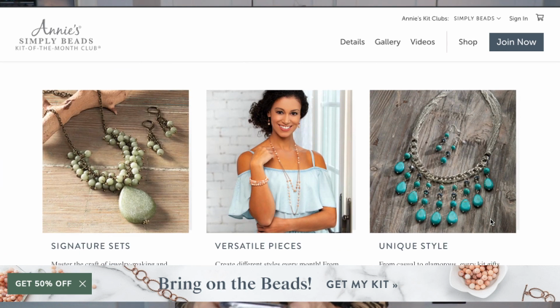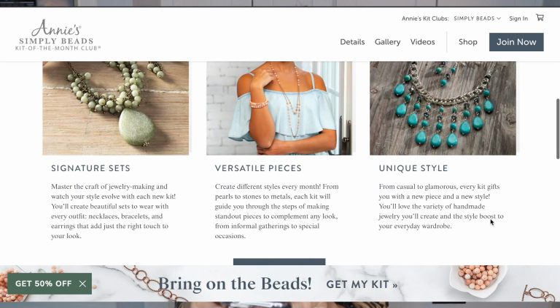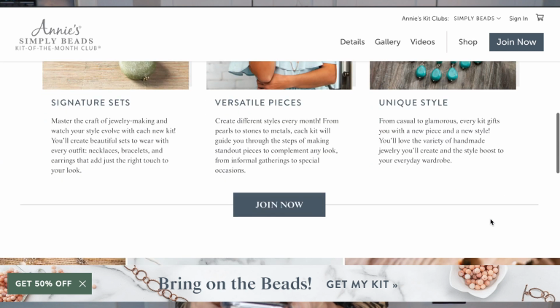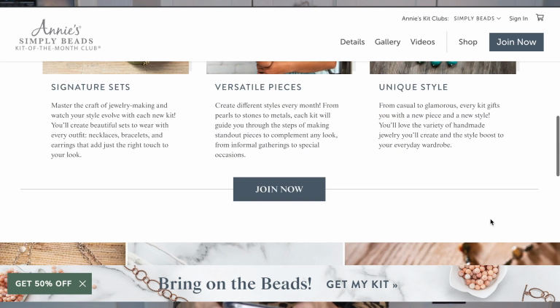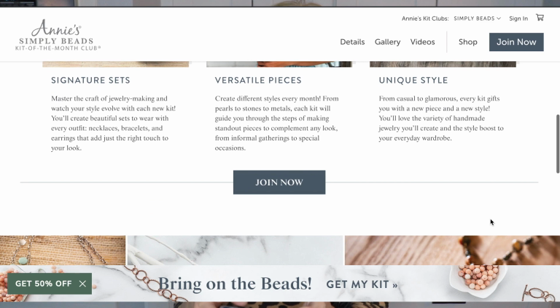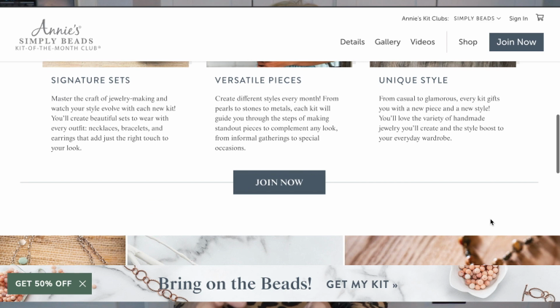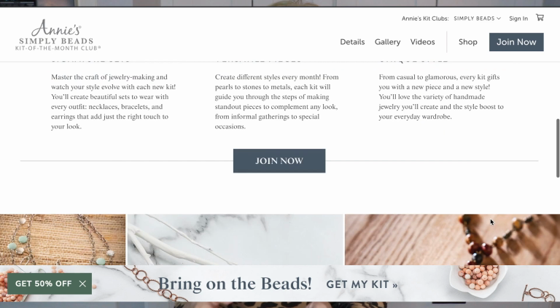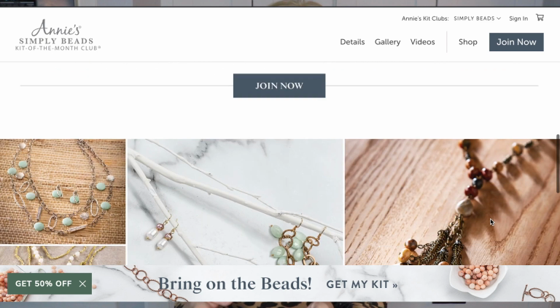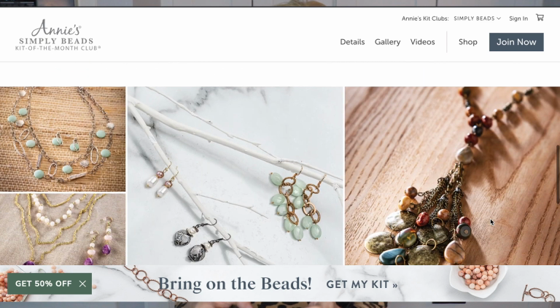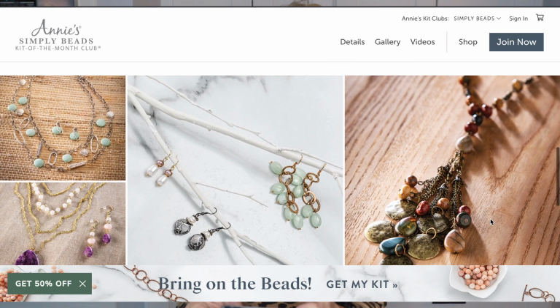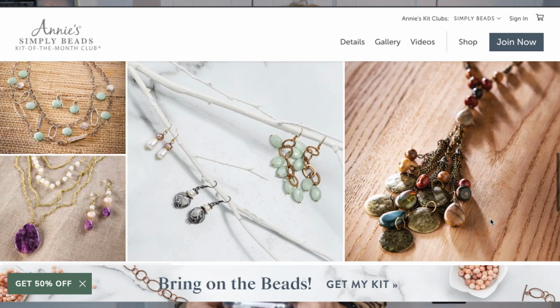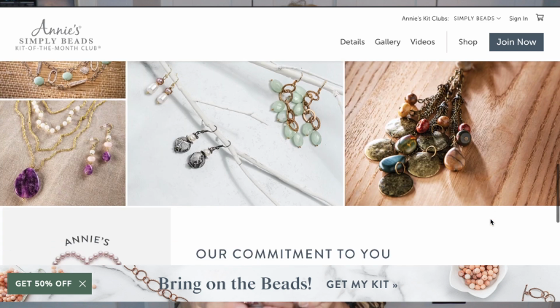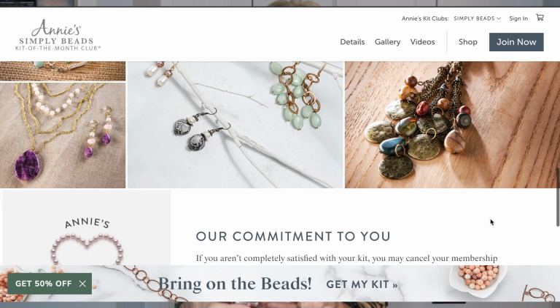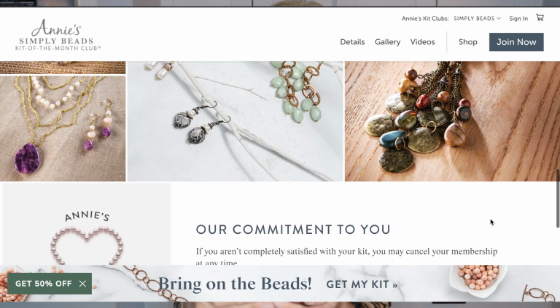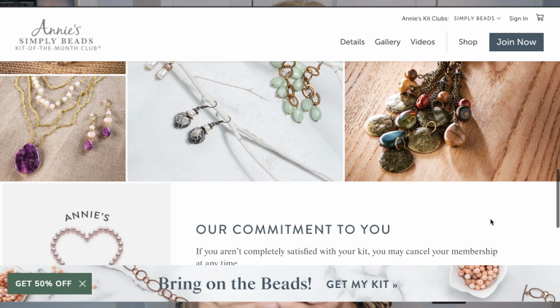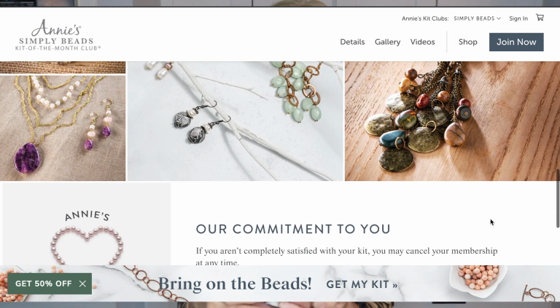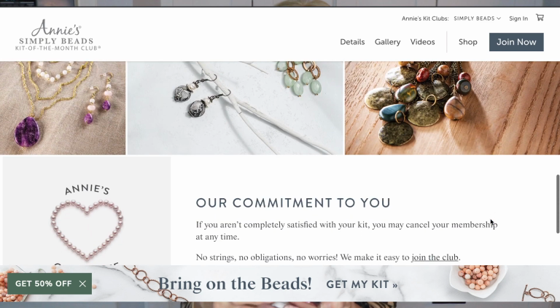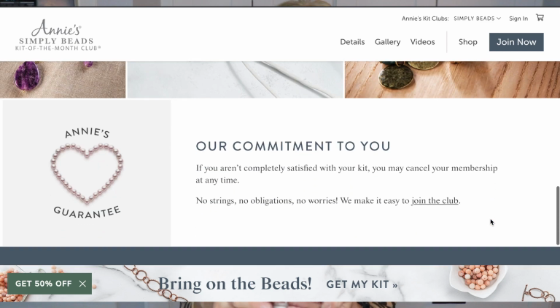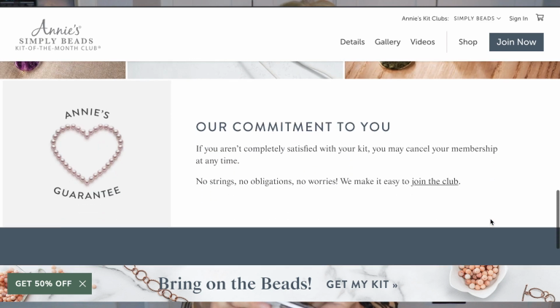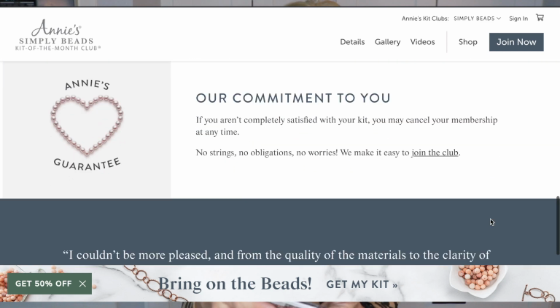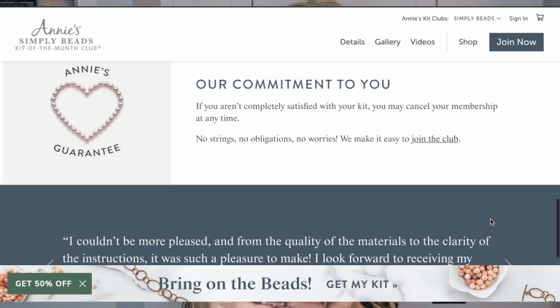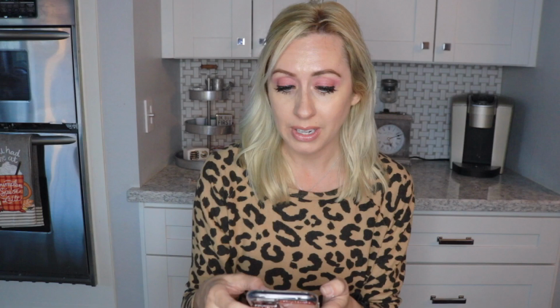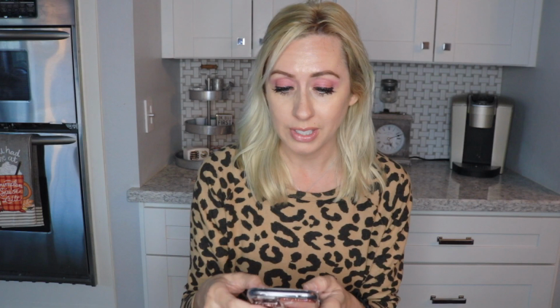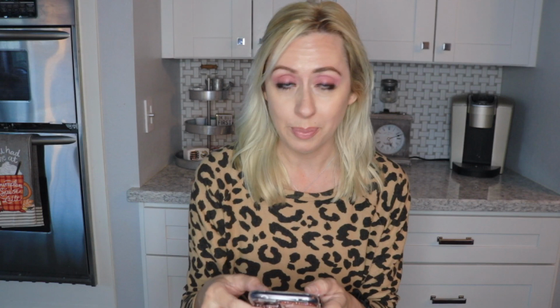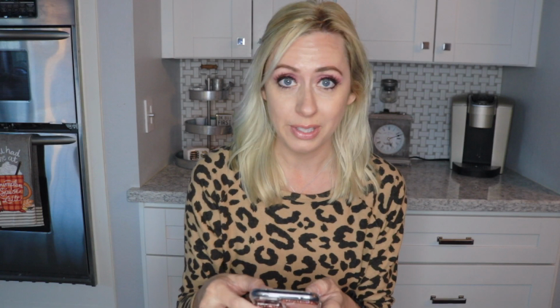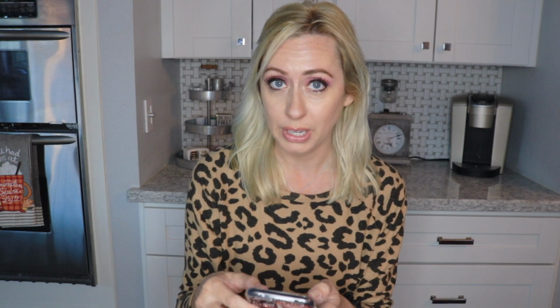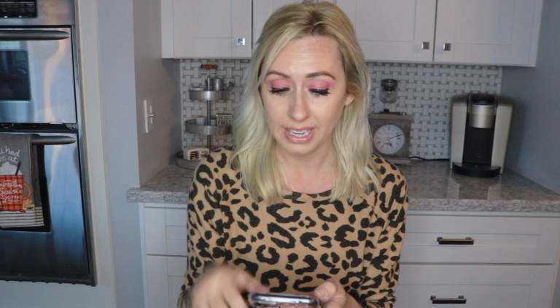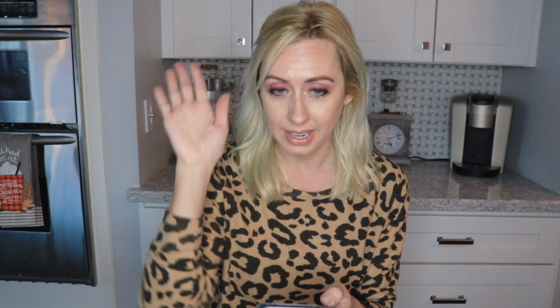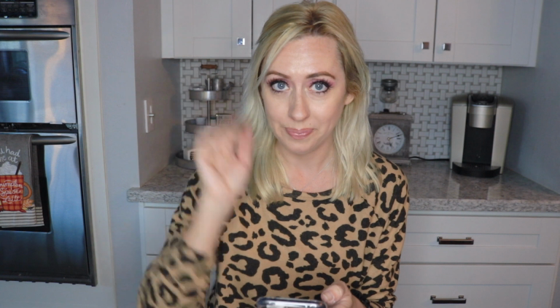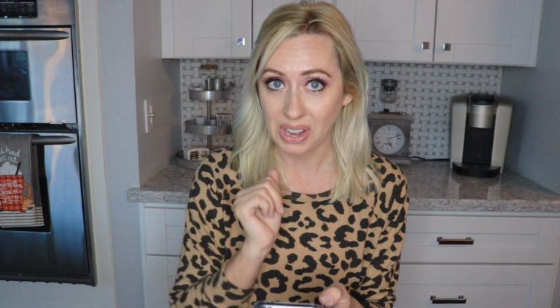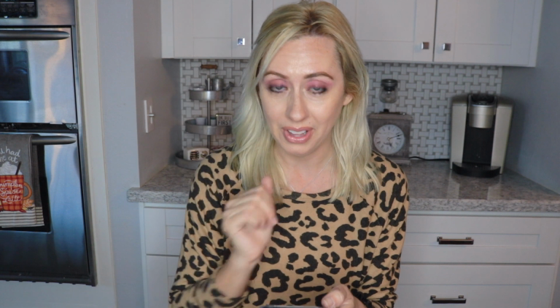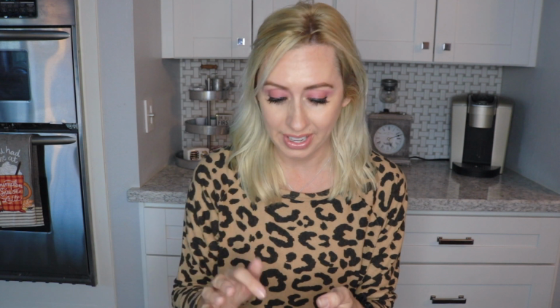Oh boy. I have a feeling this is going to be dangerous. Annie's, if you want to sponsor me or send me some free kits, I would love that.